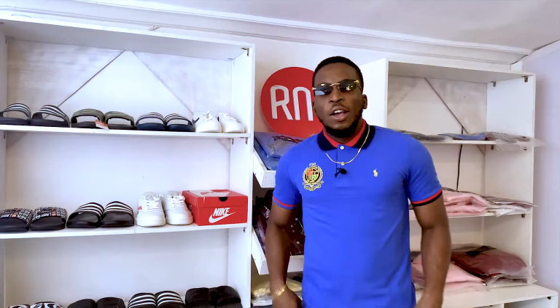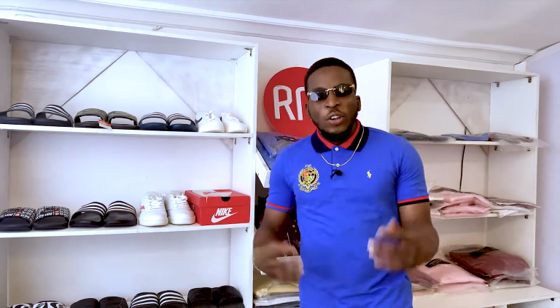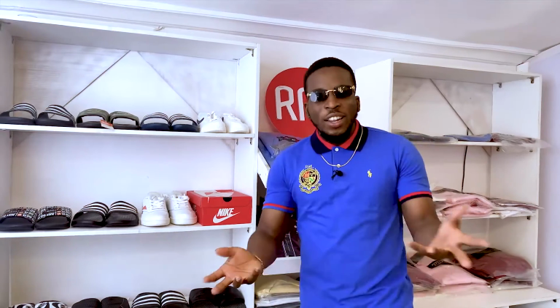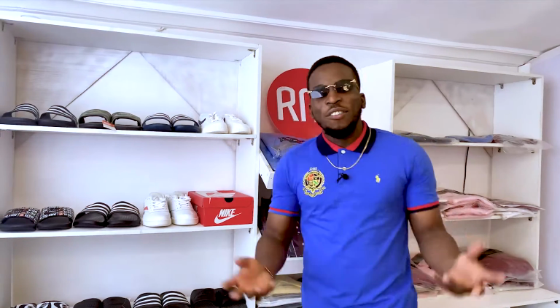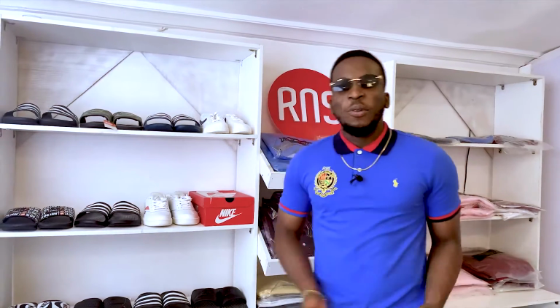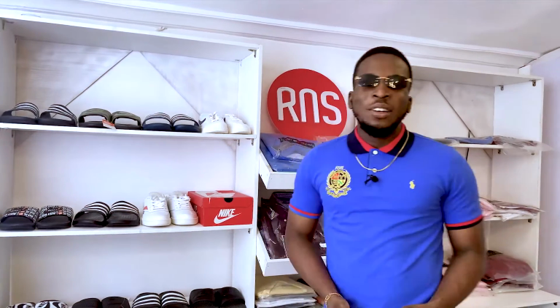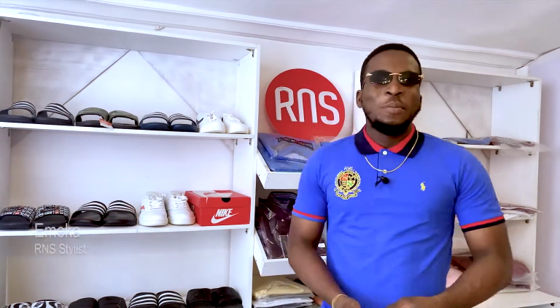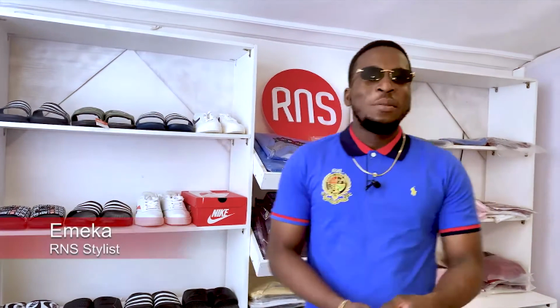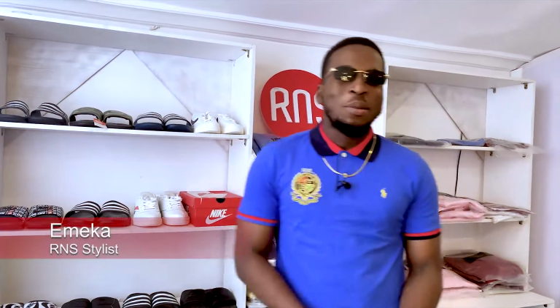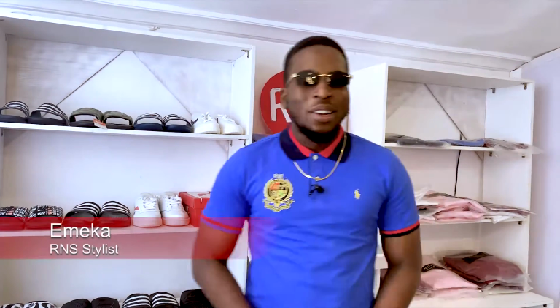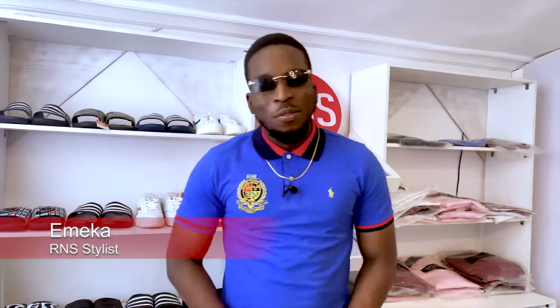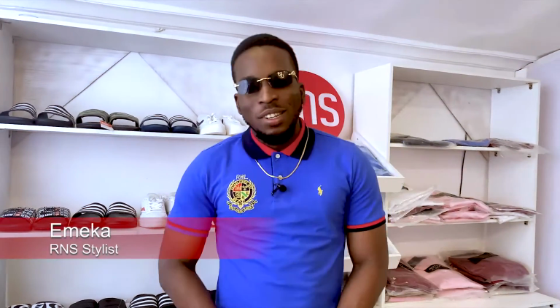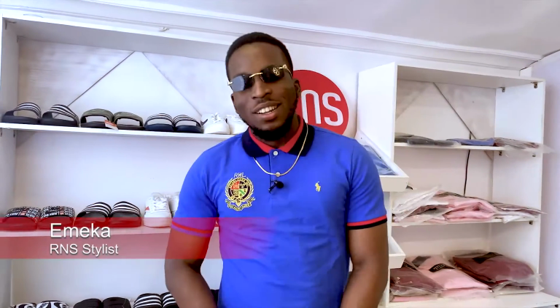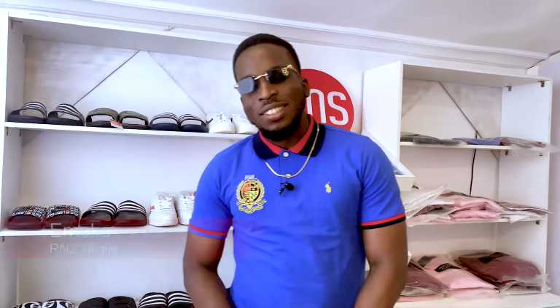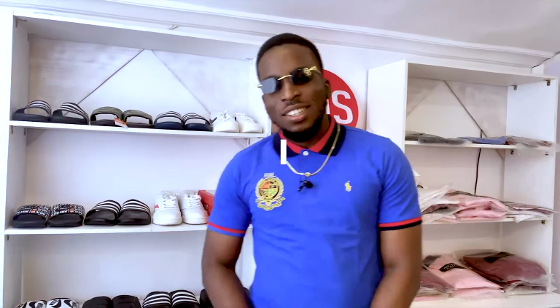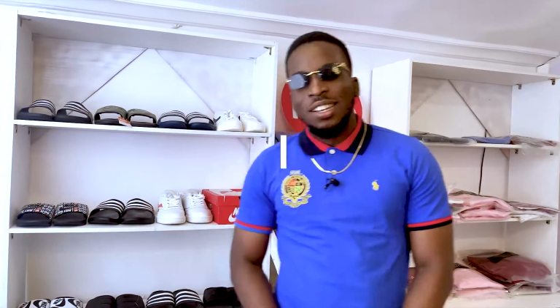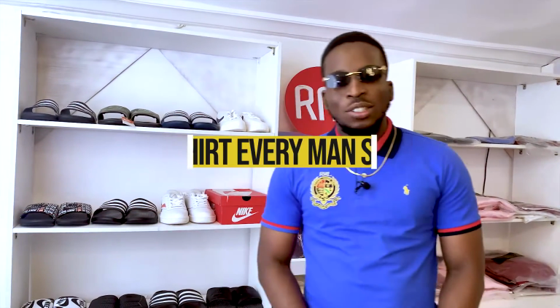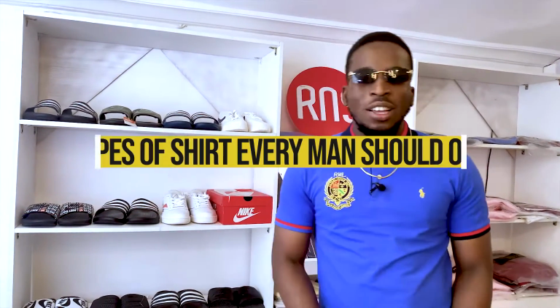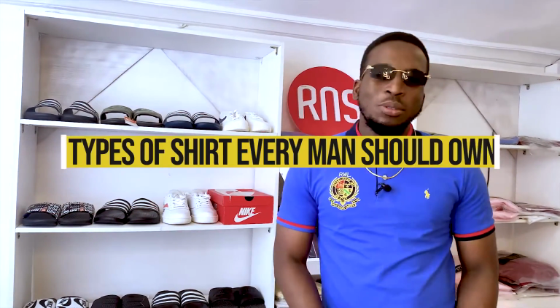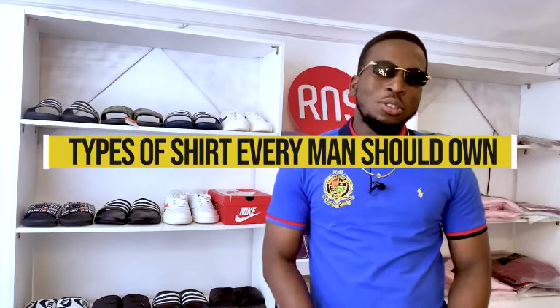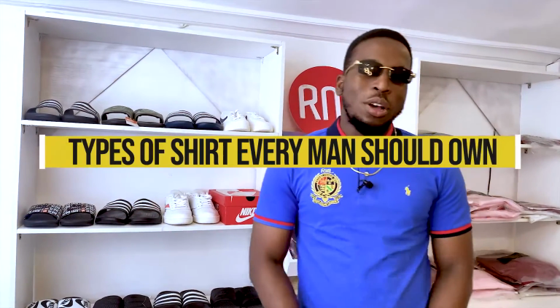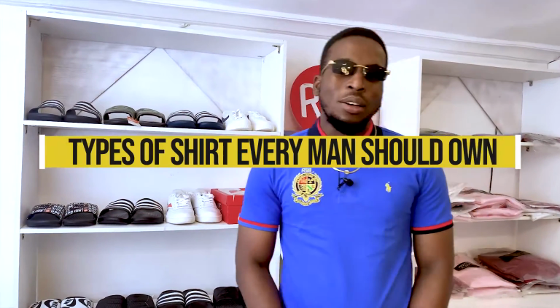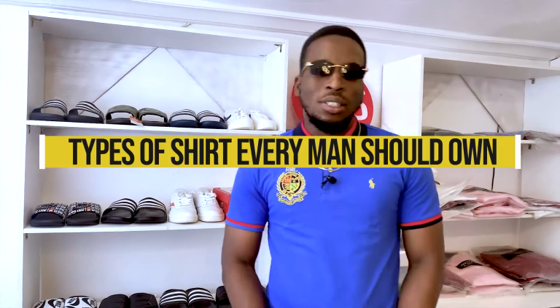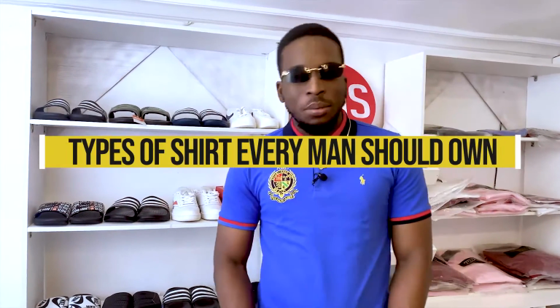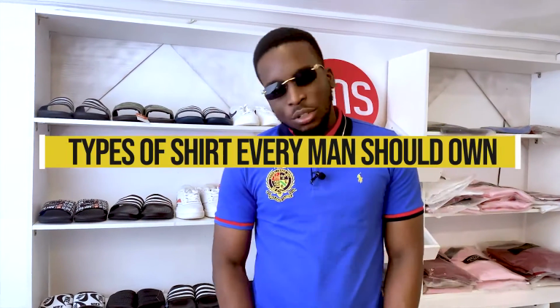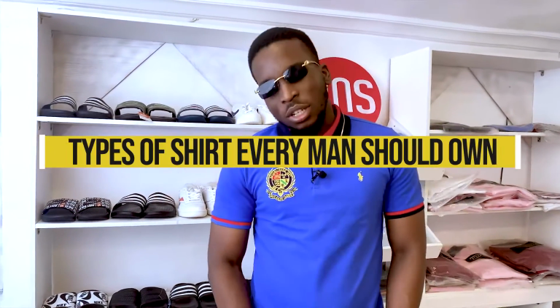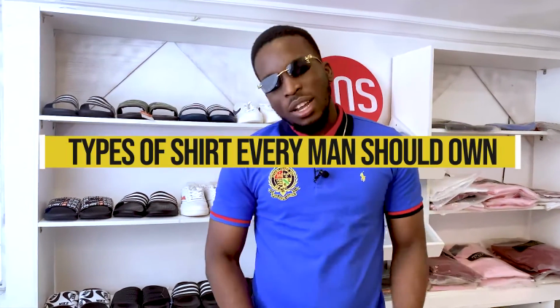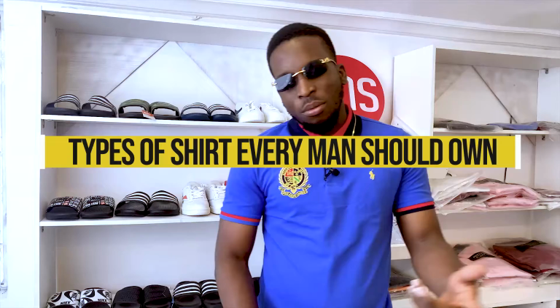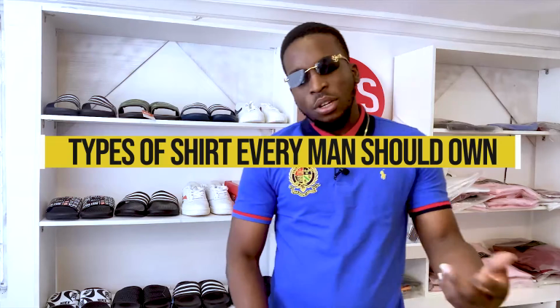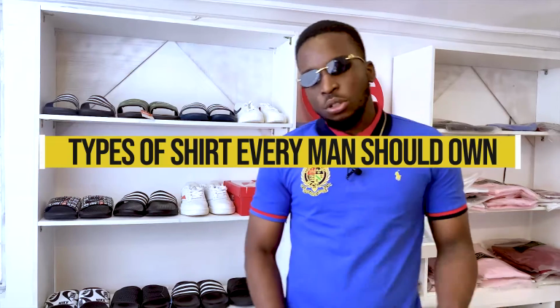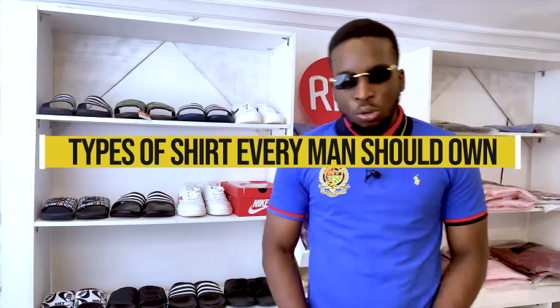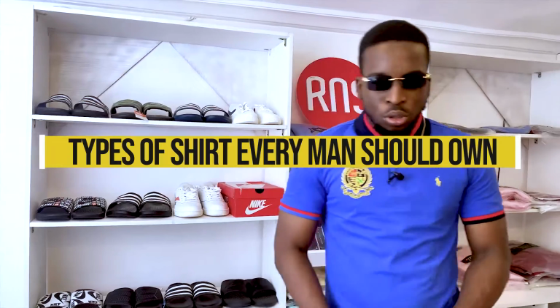Good day everyone, my name is Omega from Really Nice Shirts and today I'll talk to you about the types of shirt every man should own.